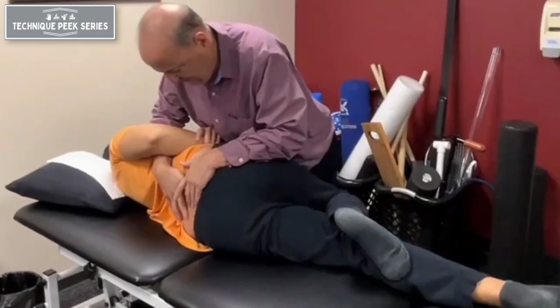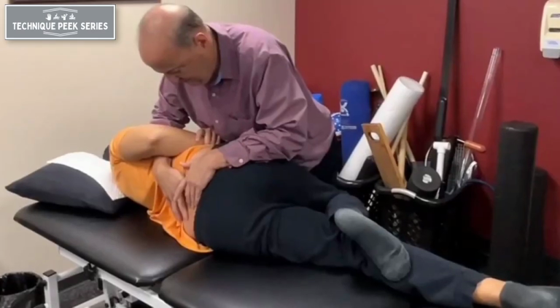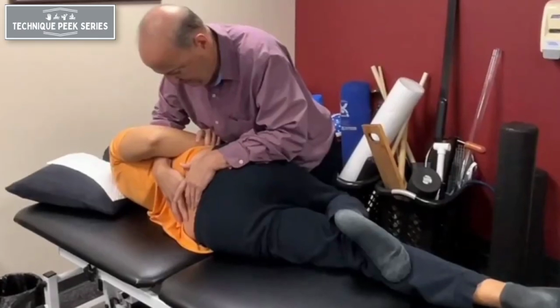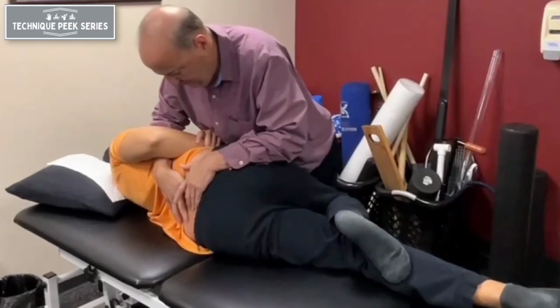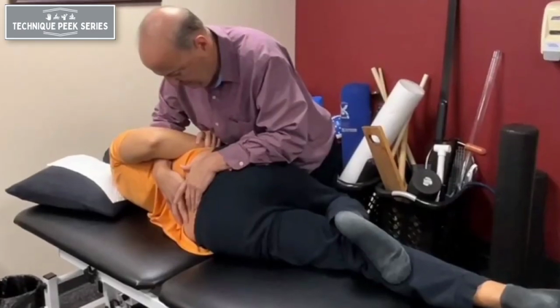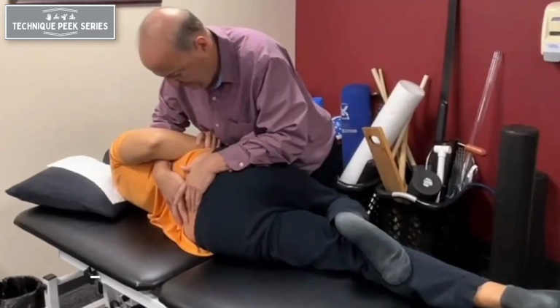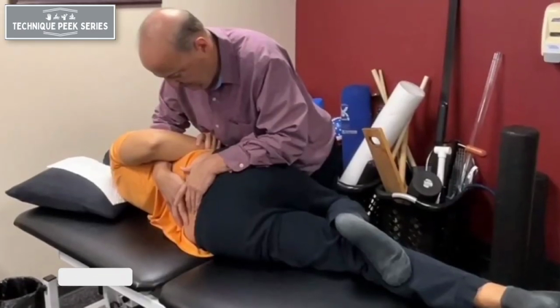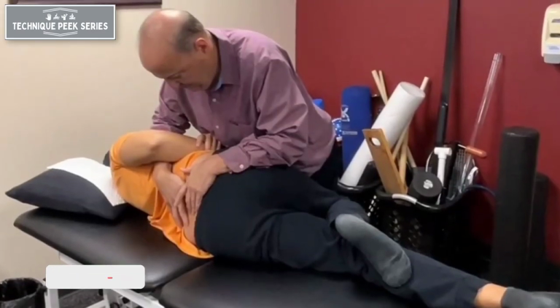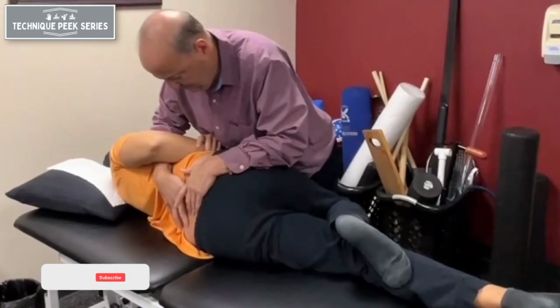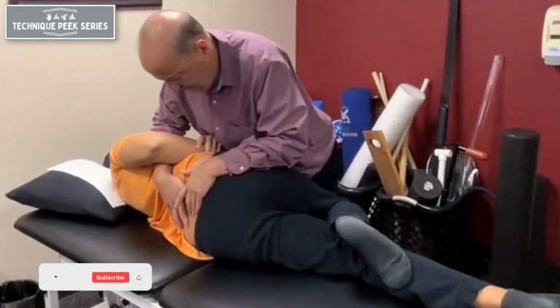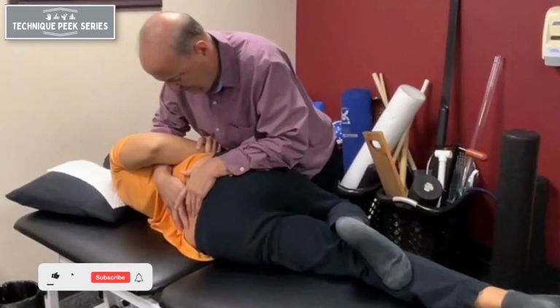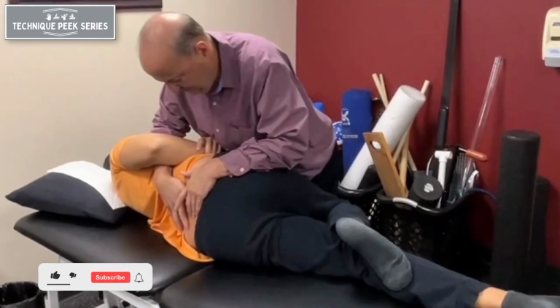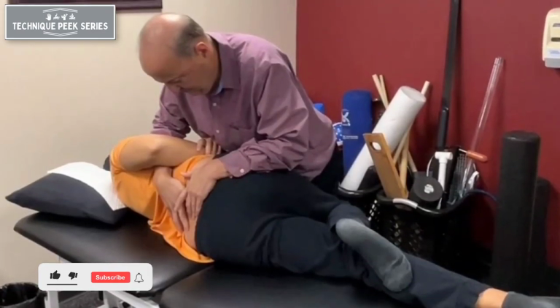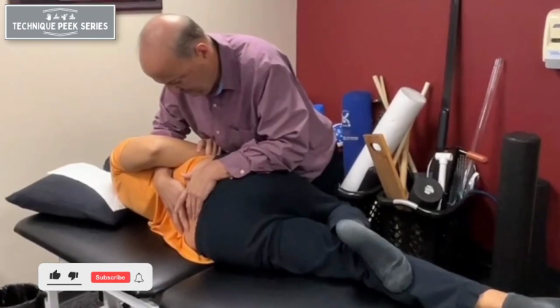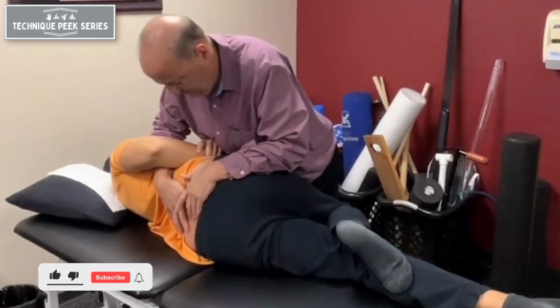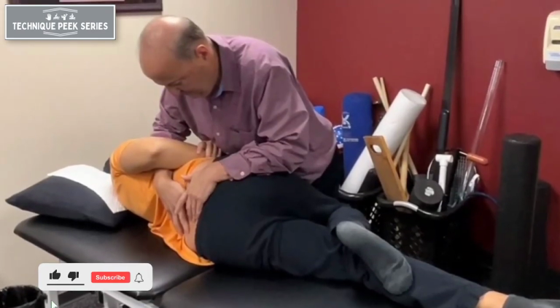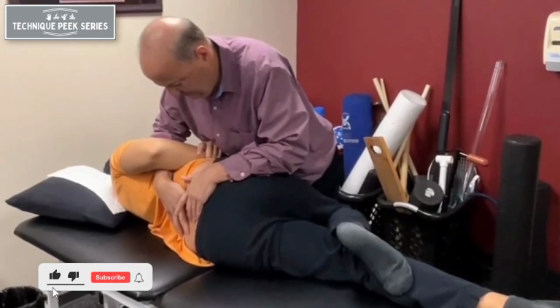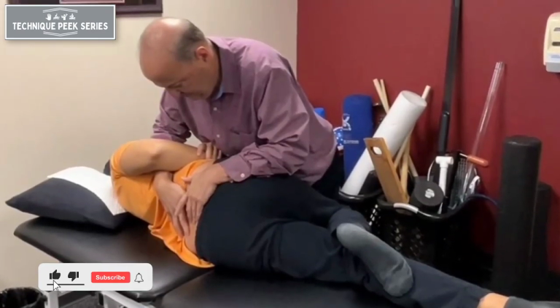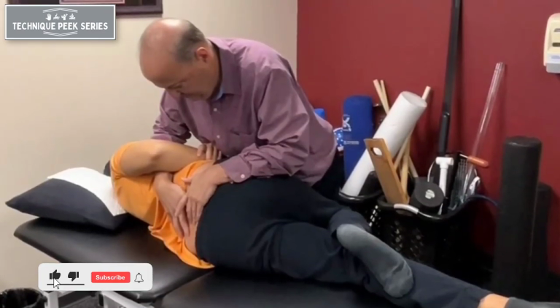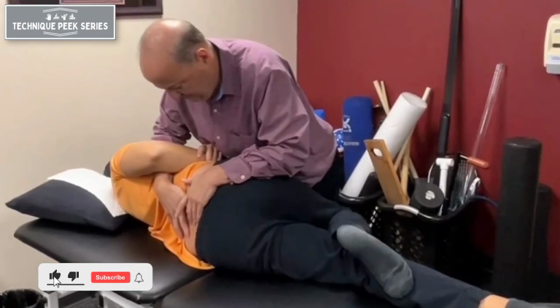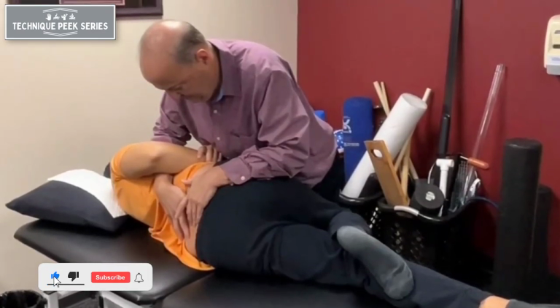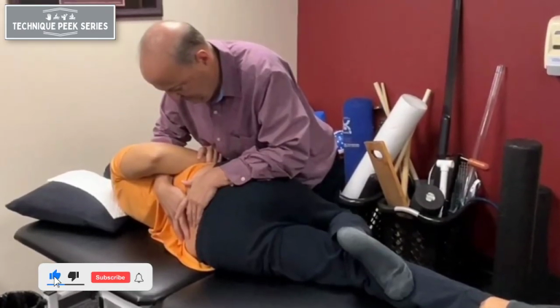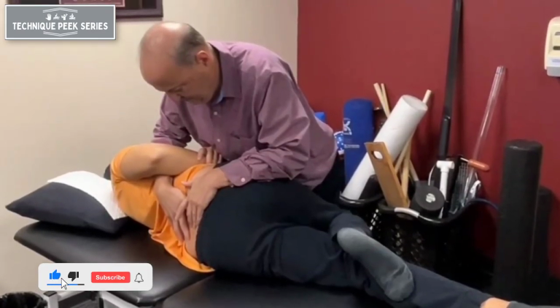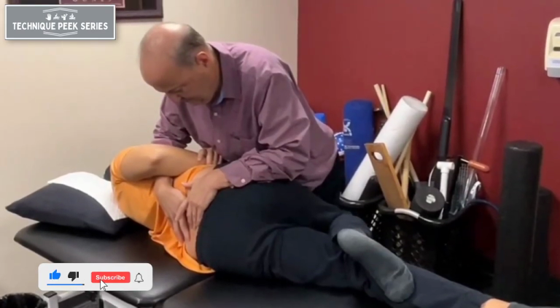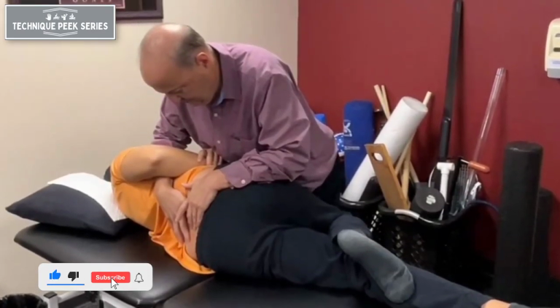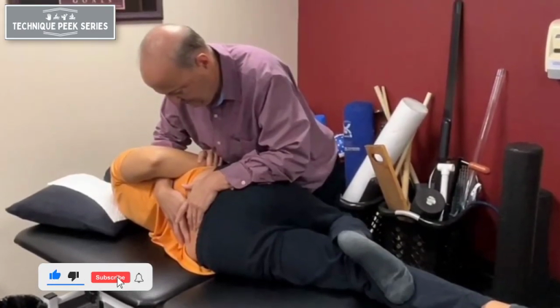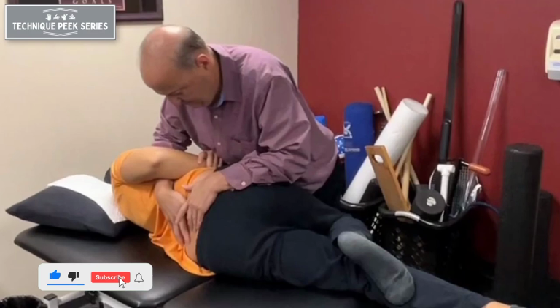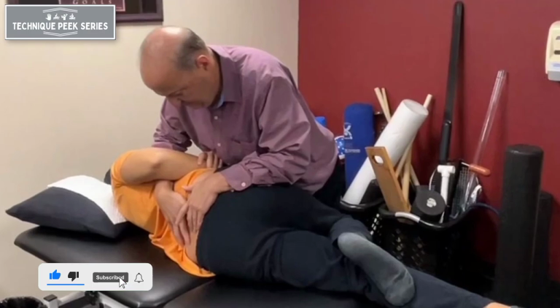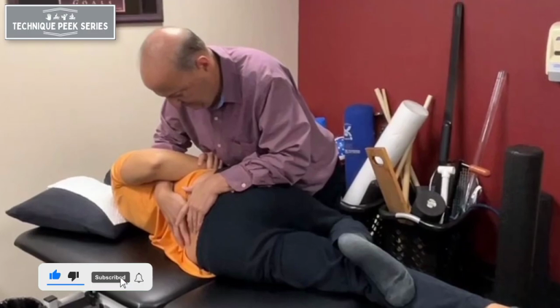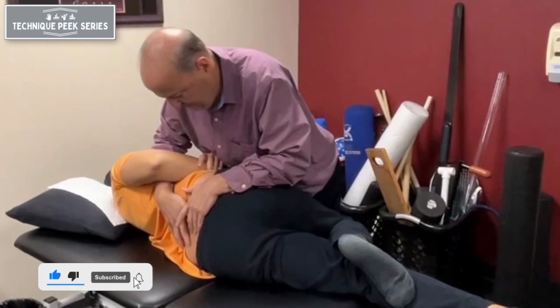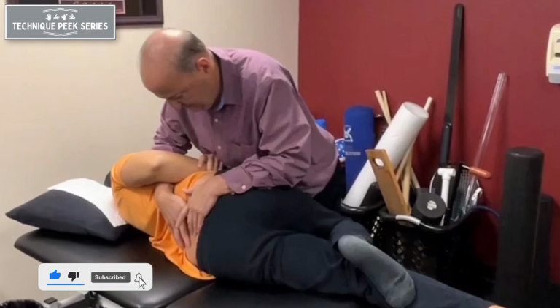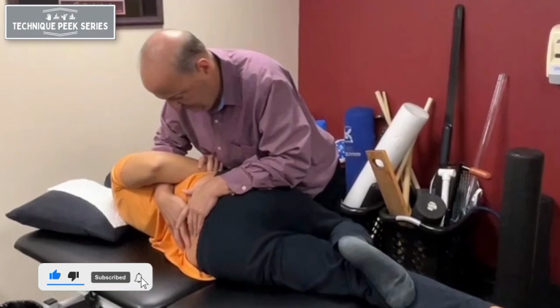This is Rob Shapiro from Technique Peak. Today I'm going to look at a technique to gap the segment on the upper side.